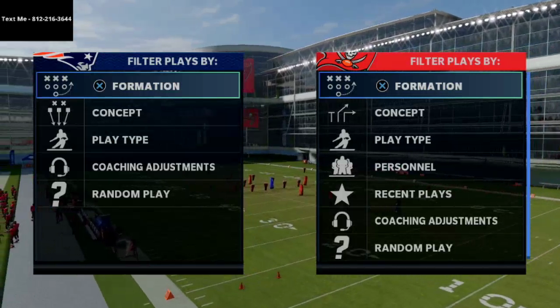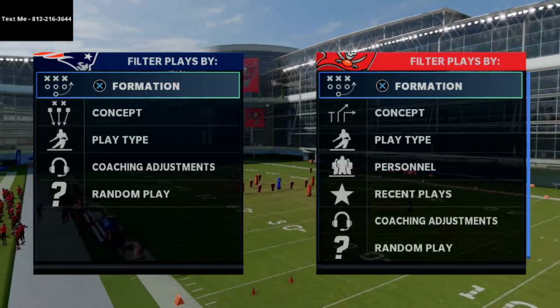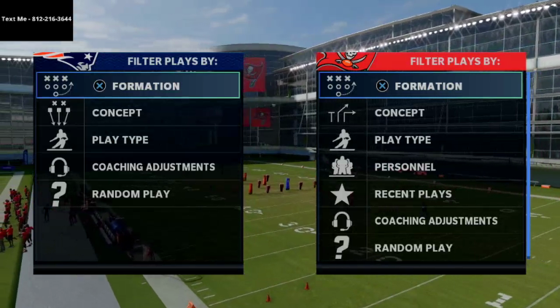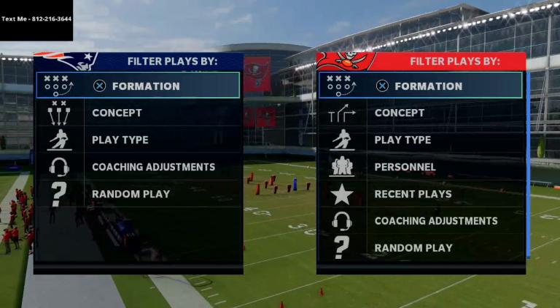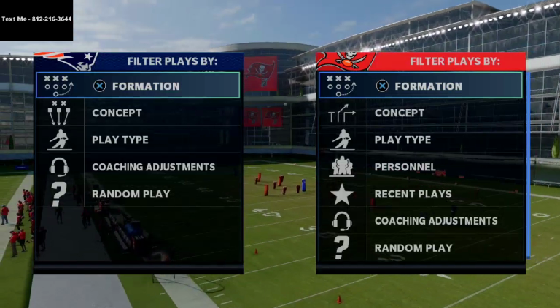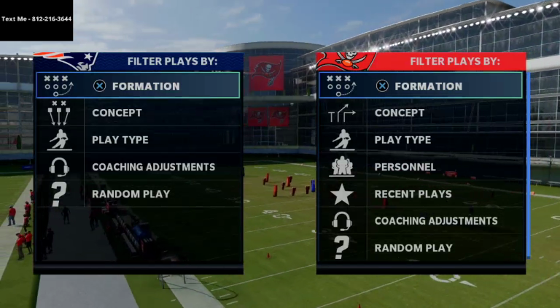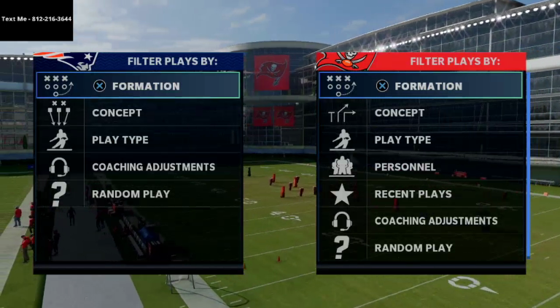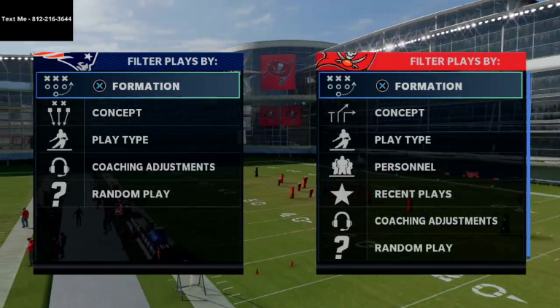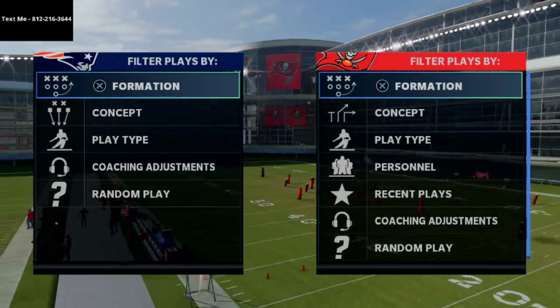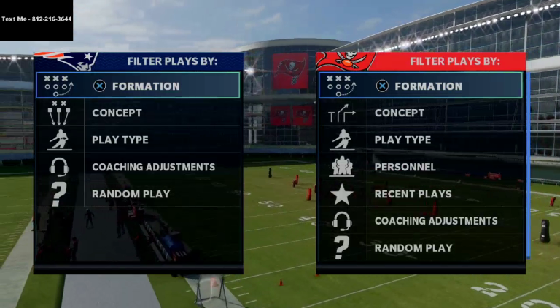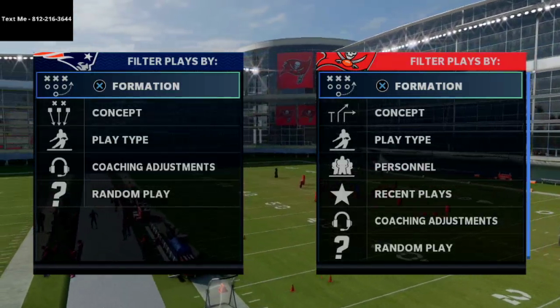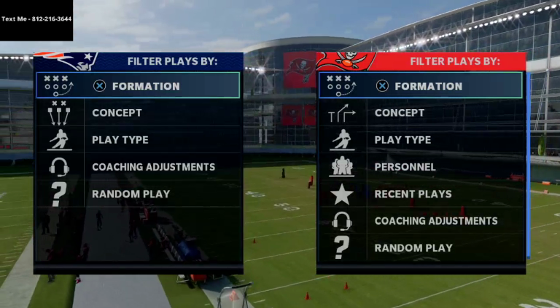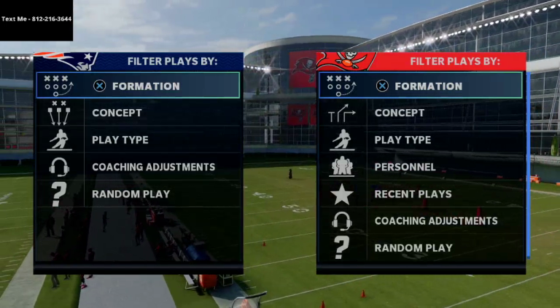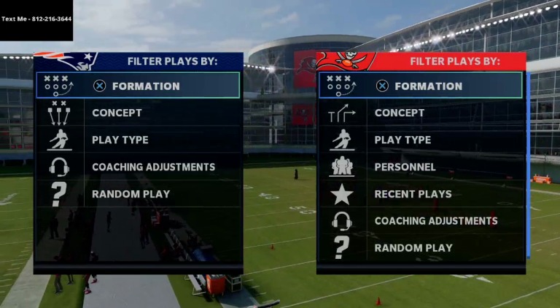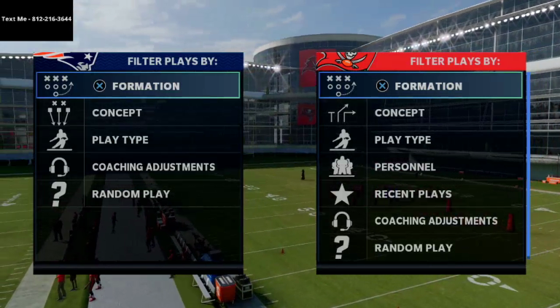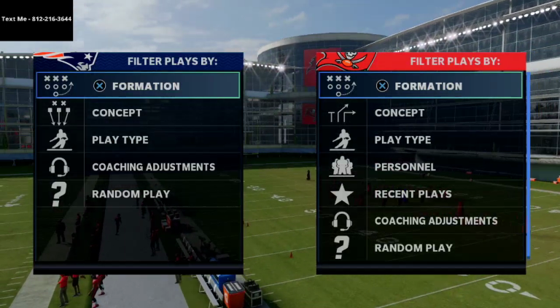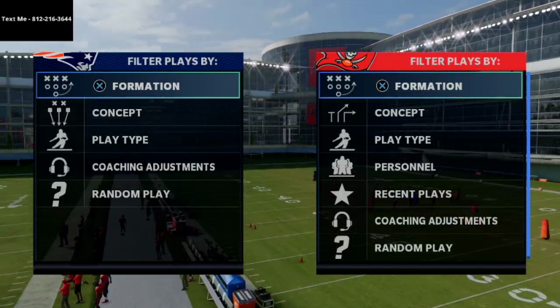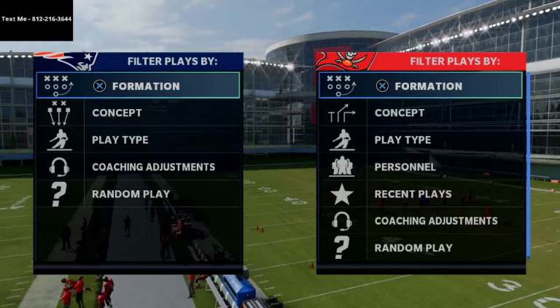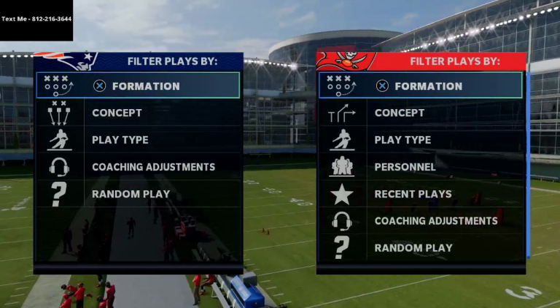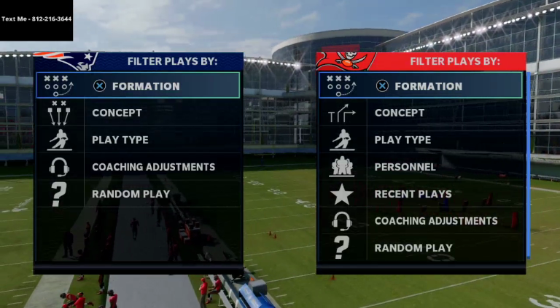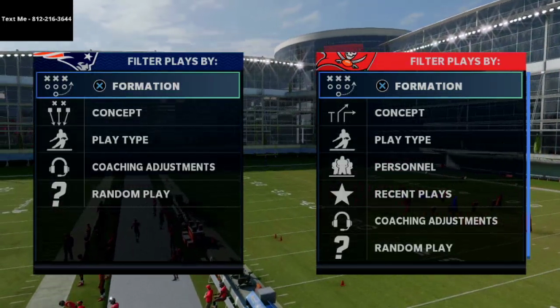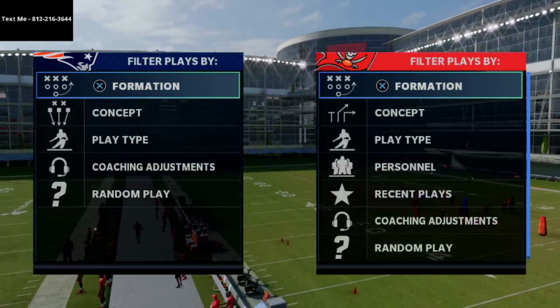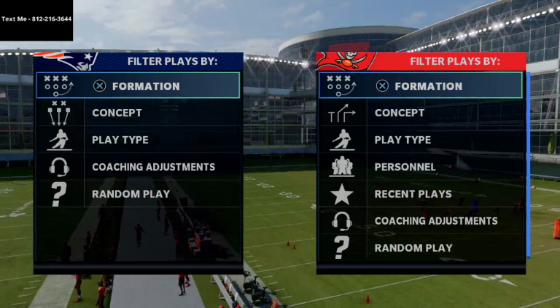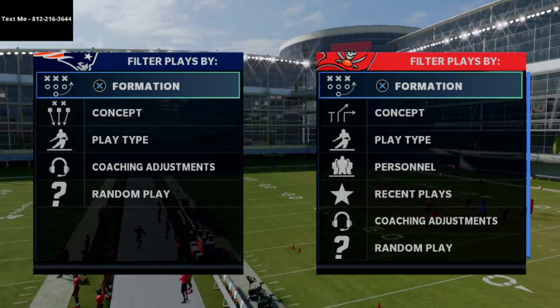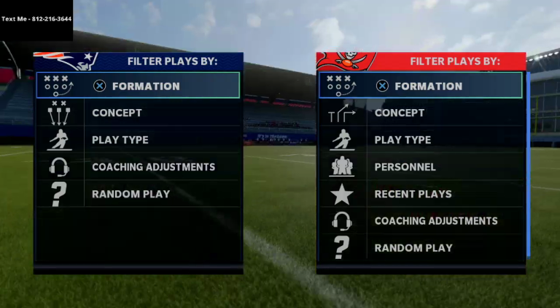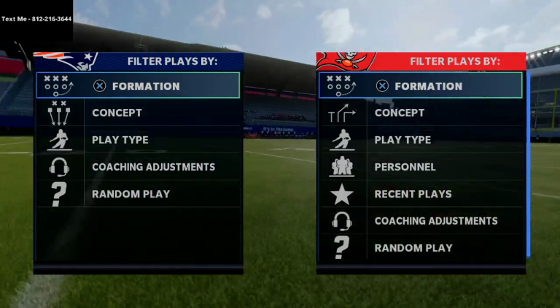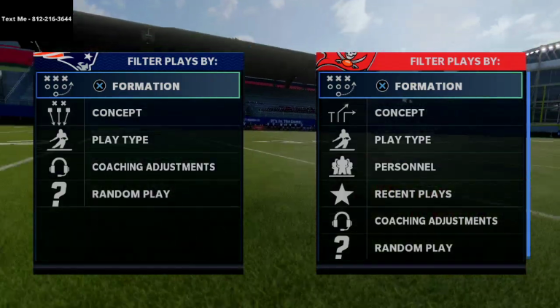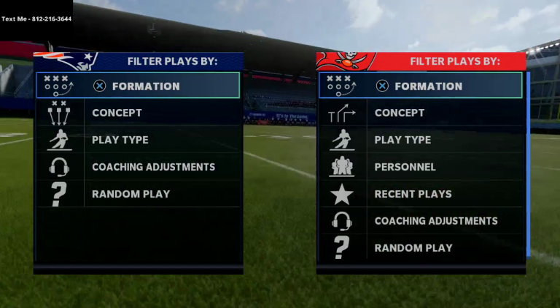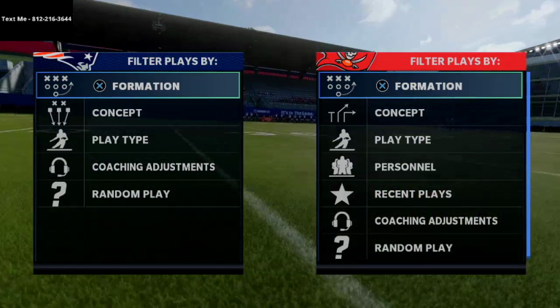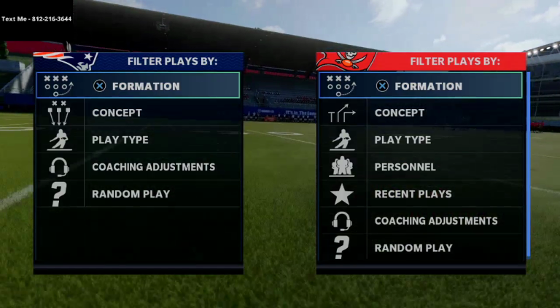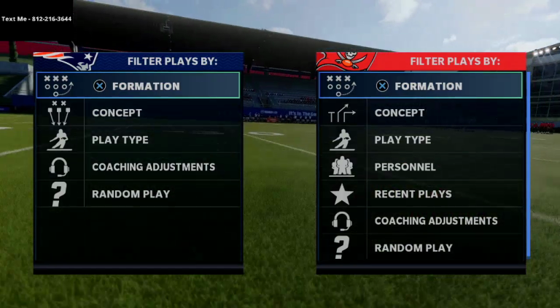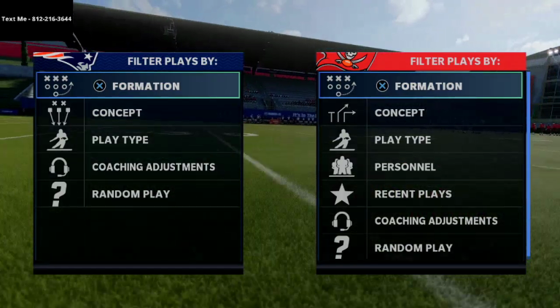In today's video I'm going to be showing you one of my new favorite routes to put my running back on in Madden 21.